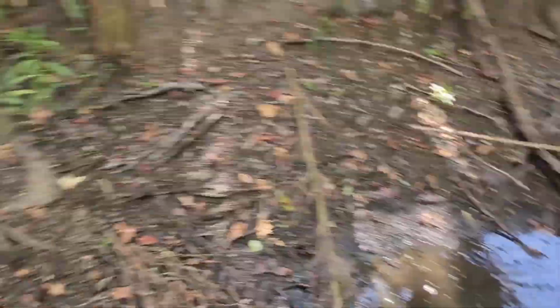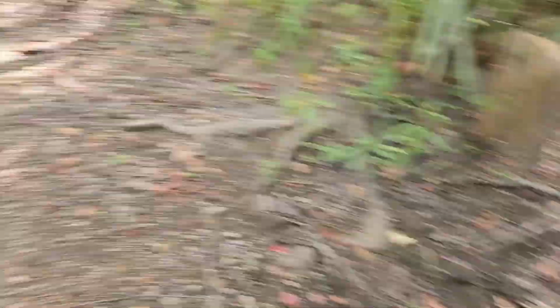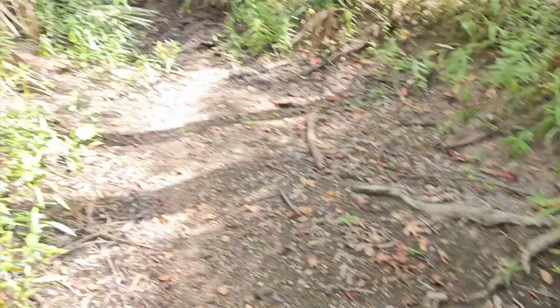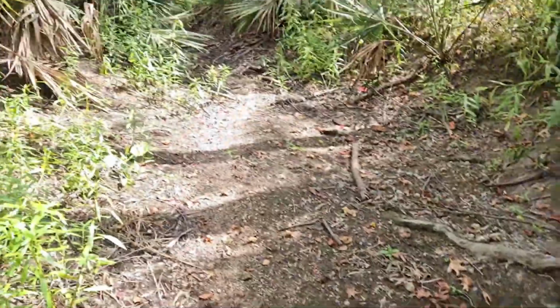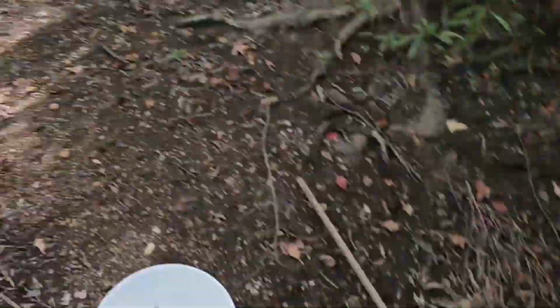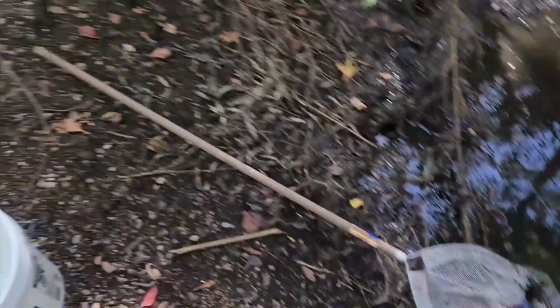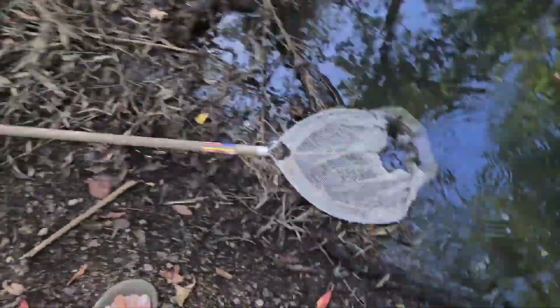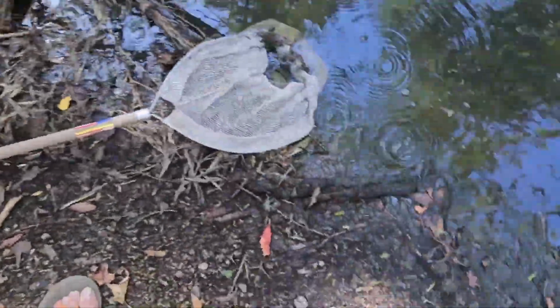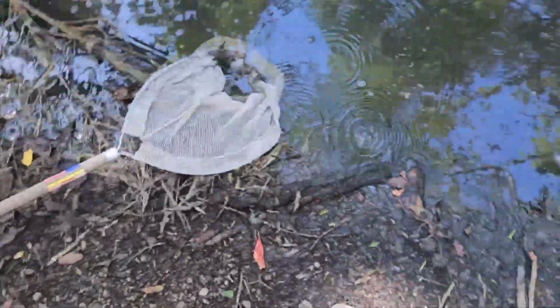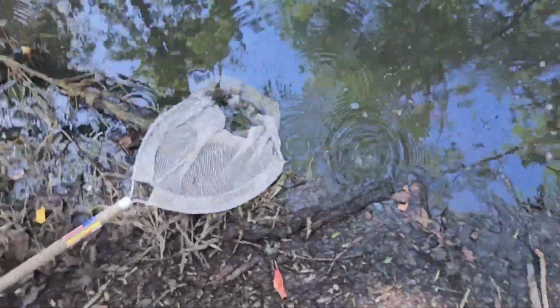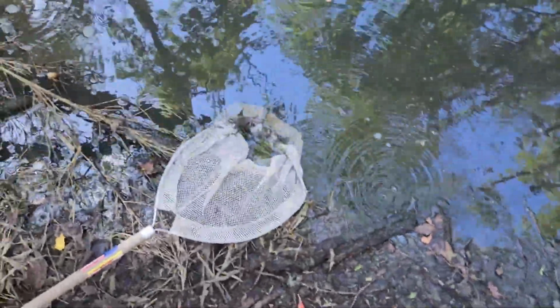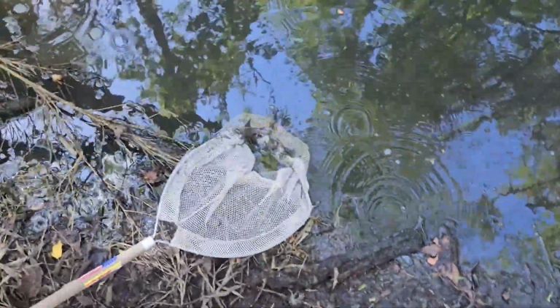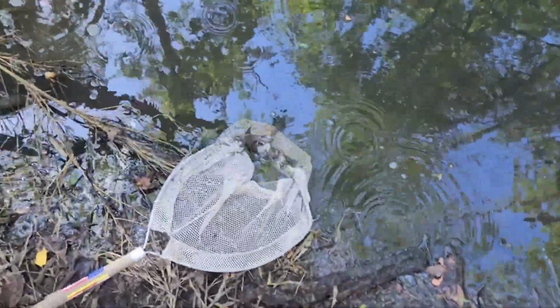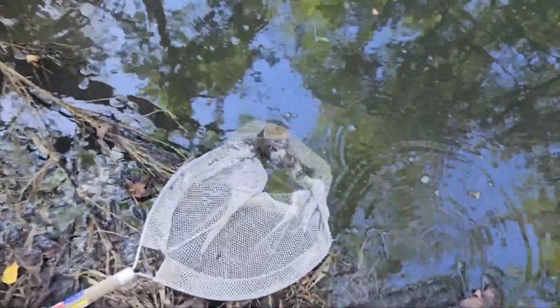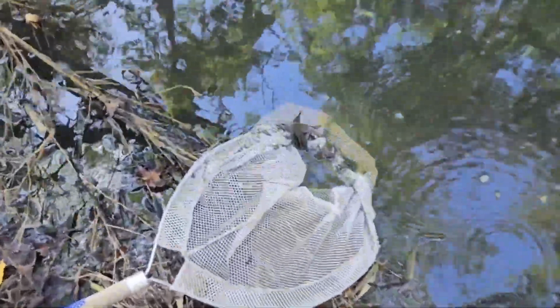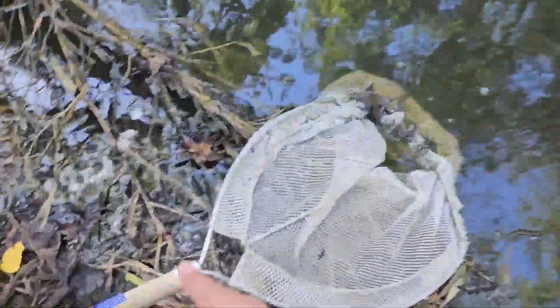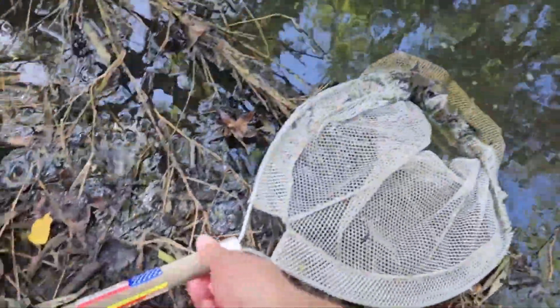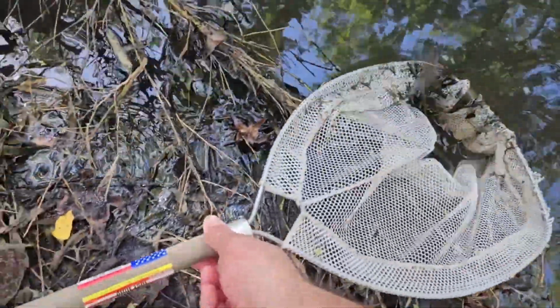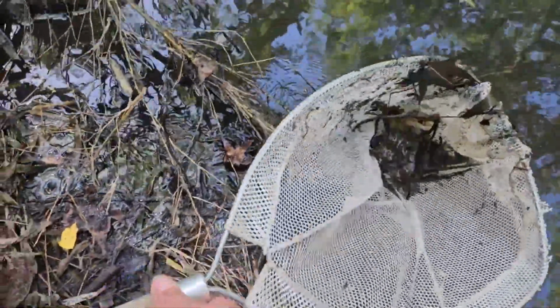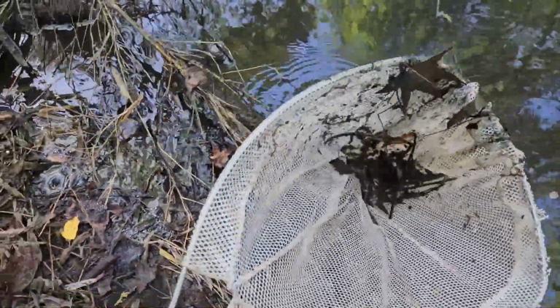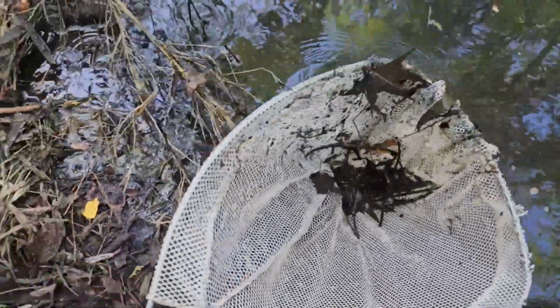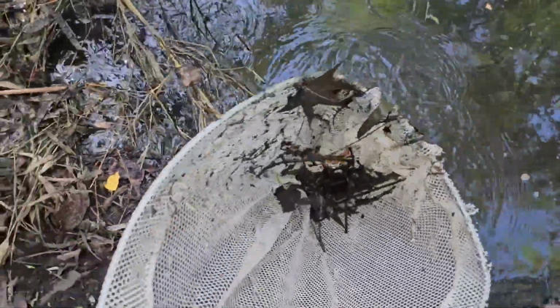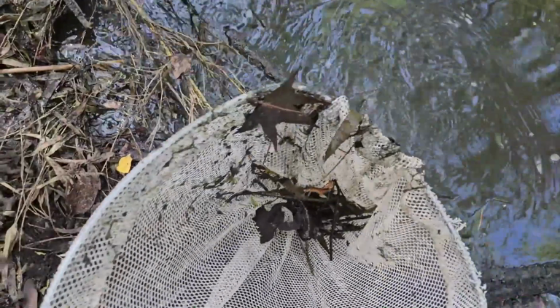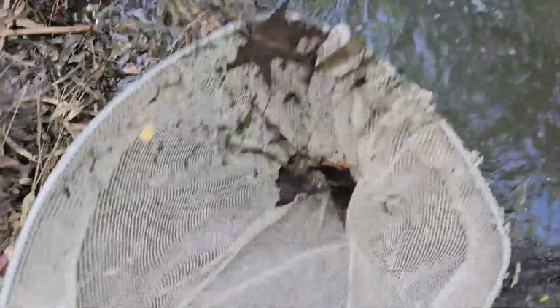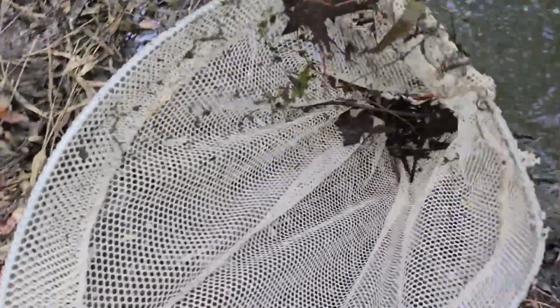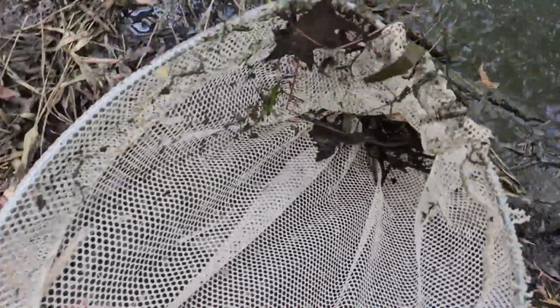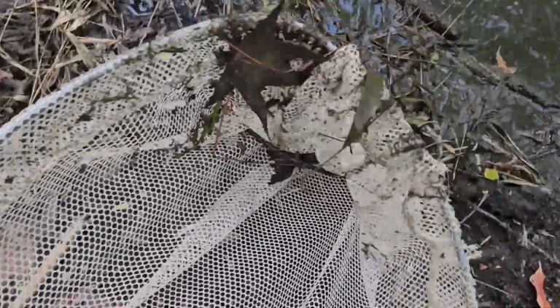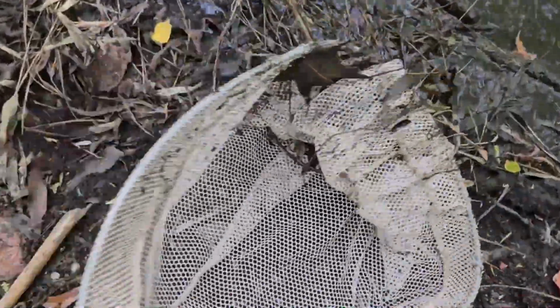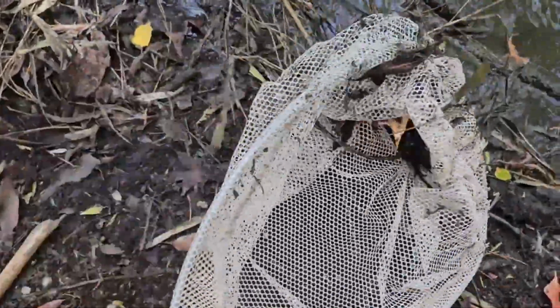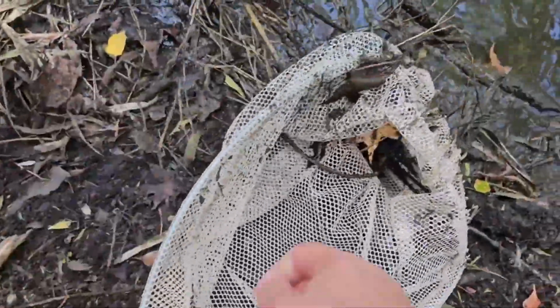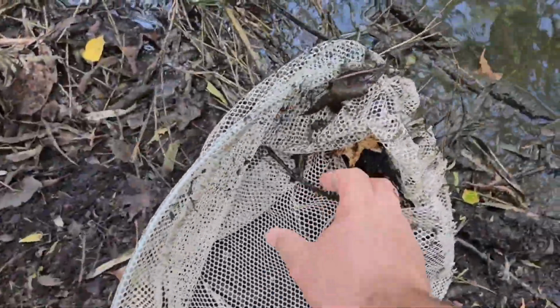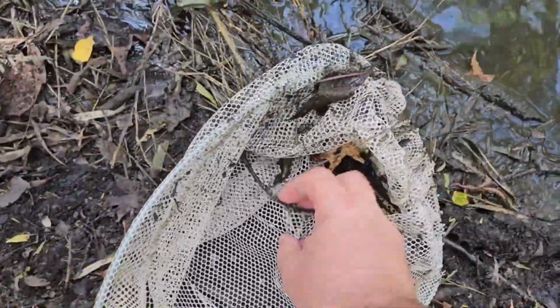All right, we're gonna try to get down here, do some scooping, and I'll show you guys what we catch. I'm making my way down, sinking a little bit, but I did catch our first fish!